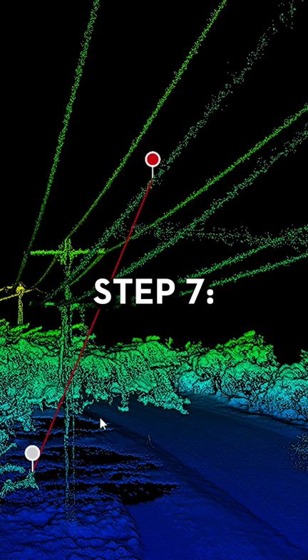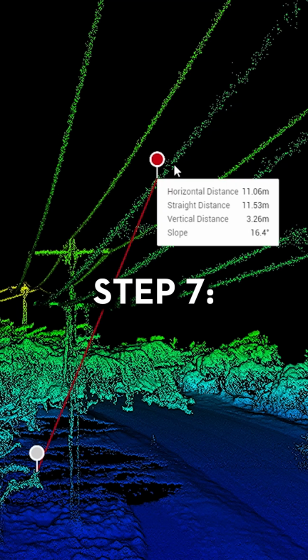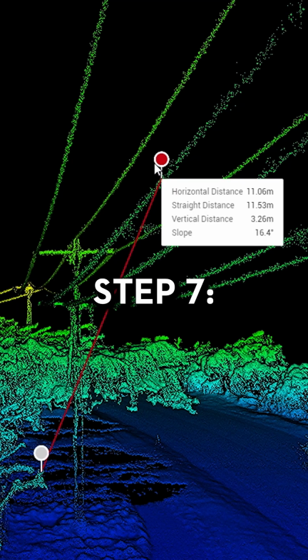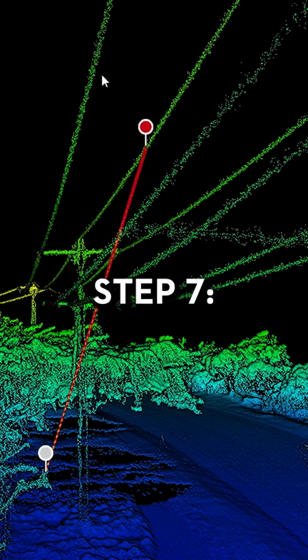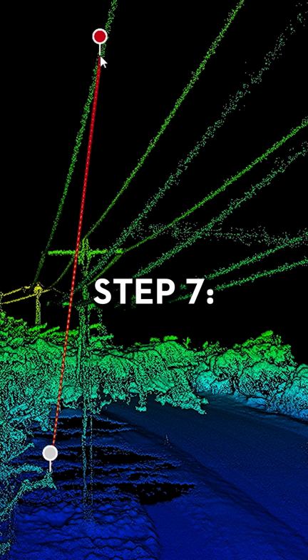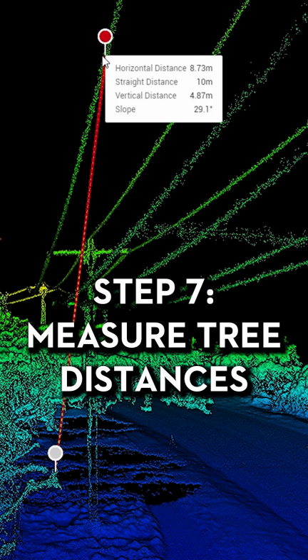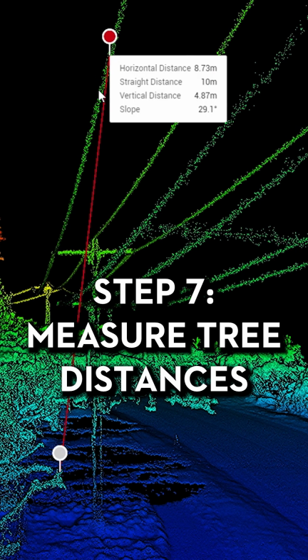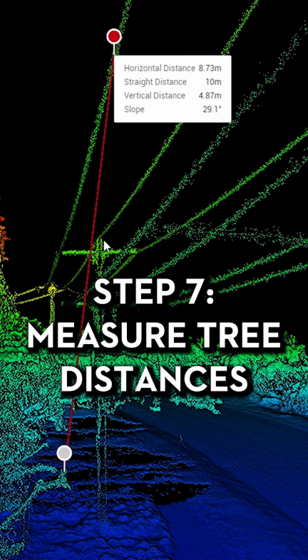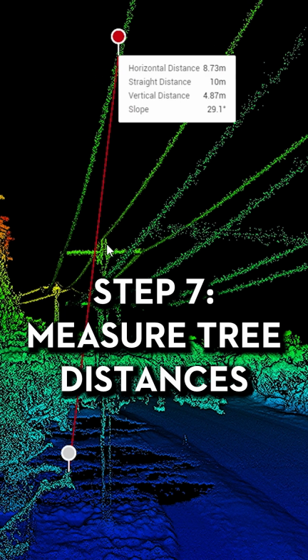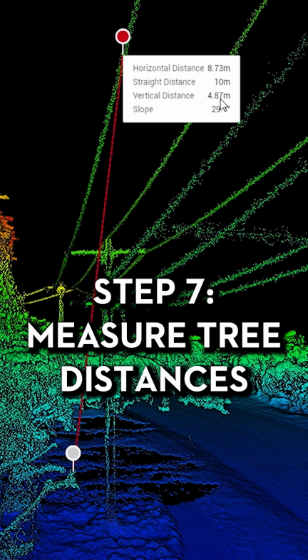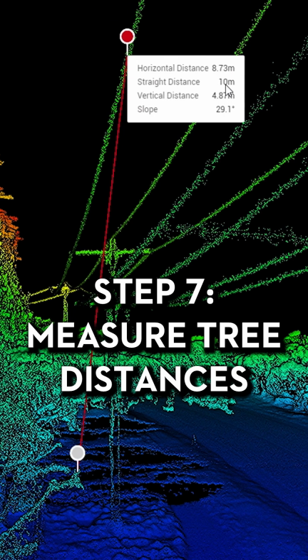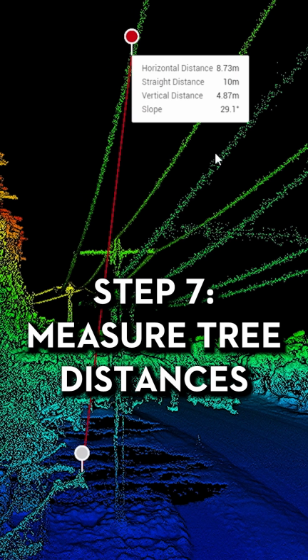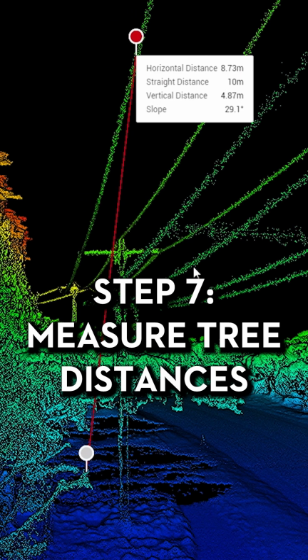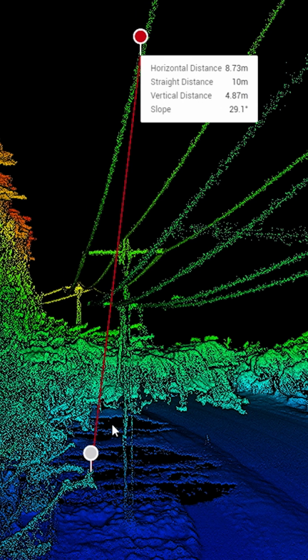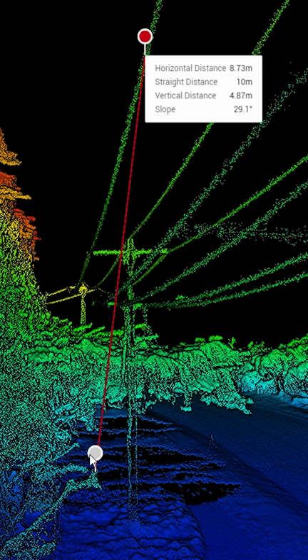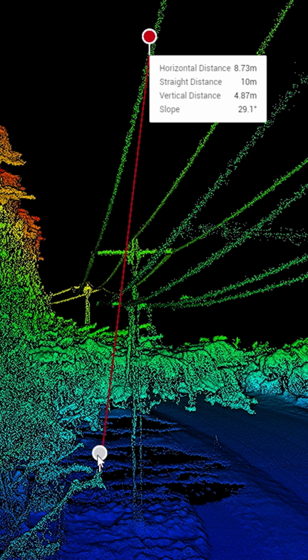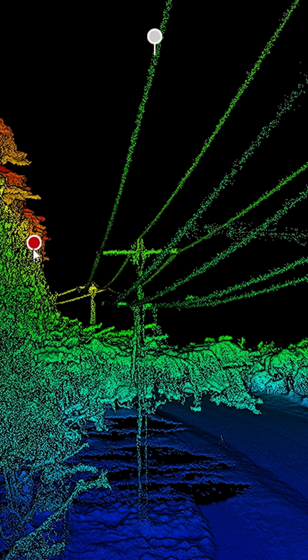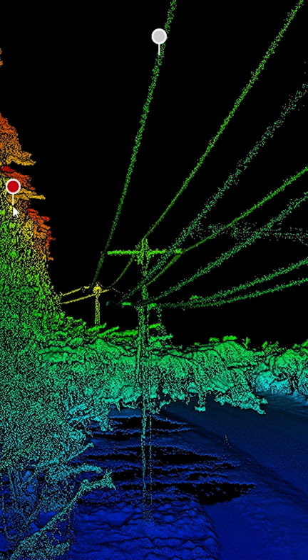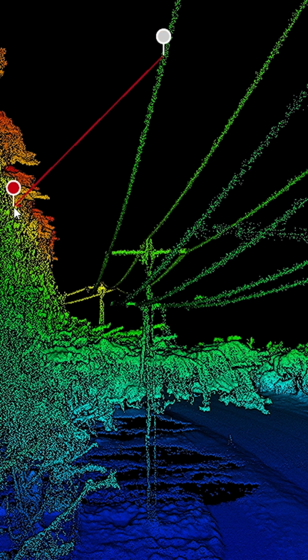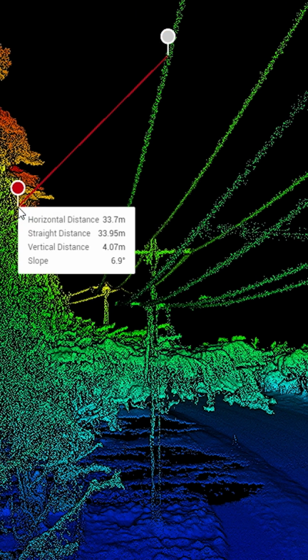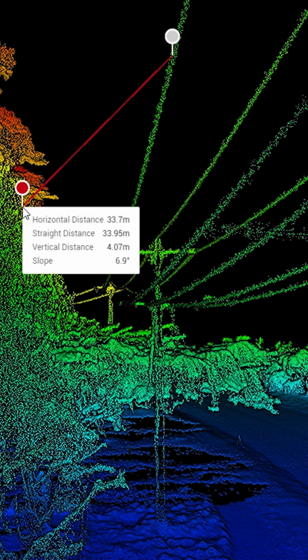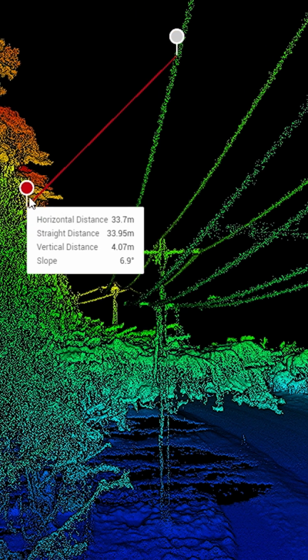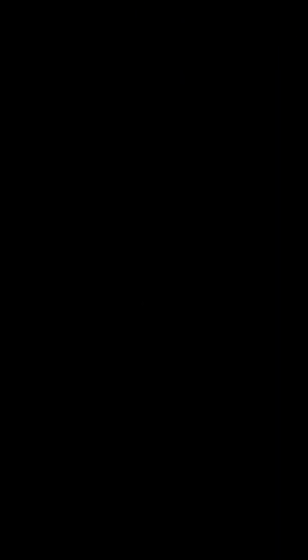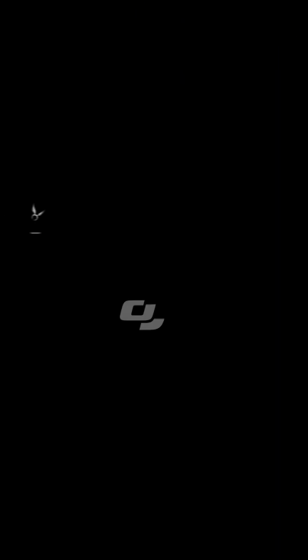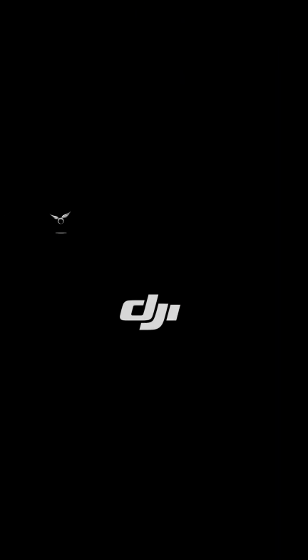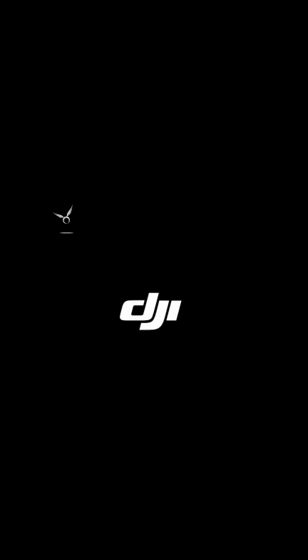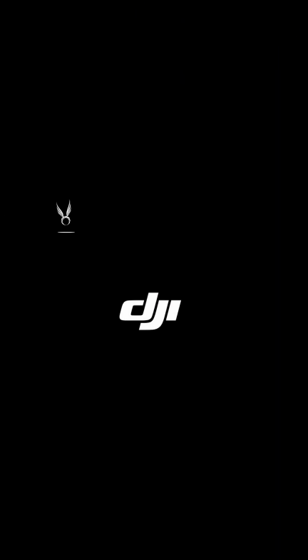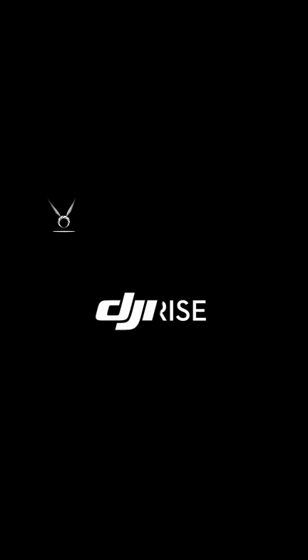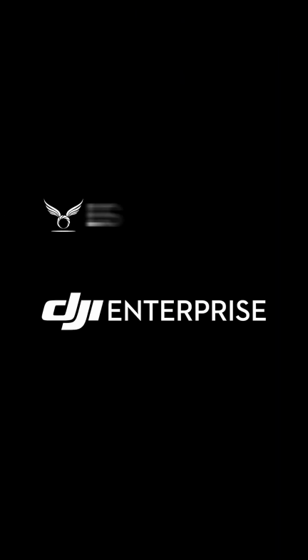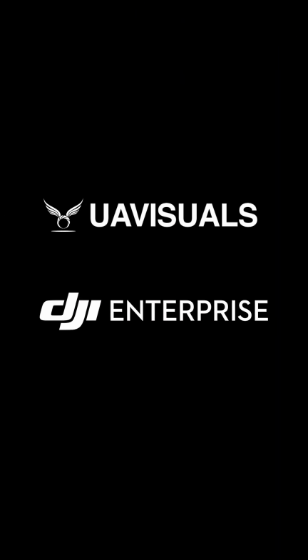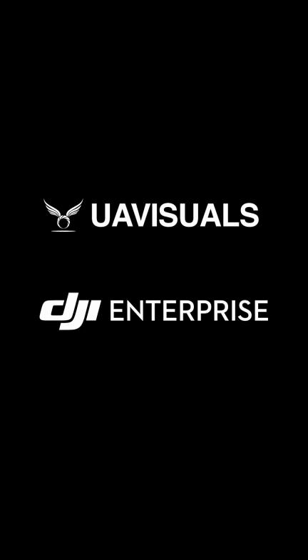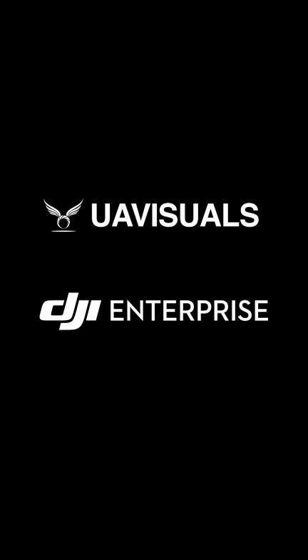Step 7, measure the distance of trees using the measuring tool. Stay tuned for part 4.